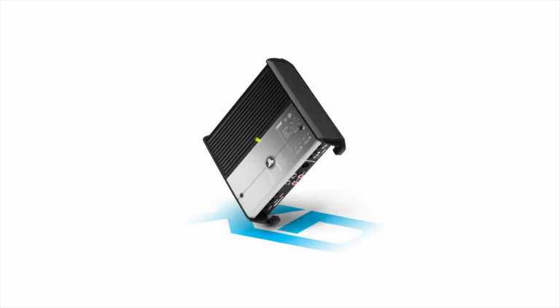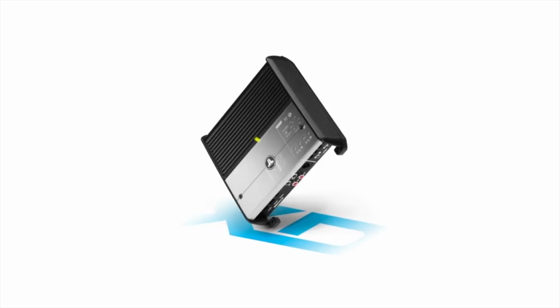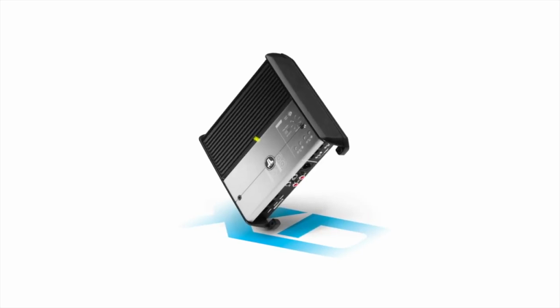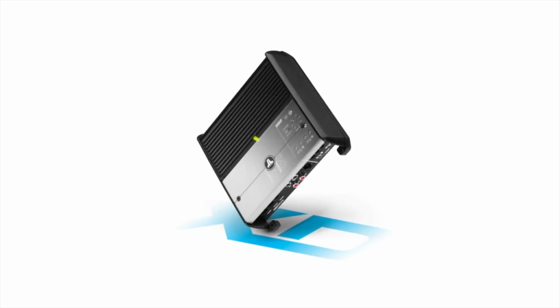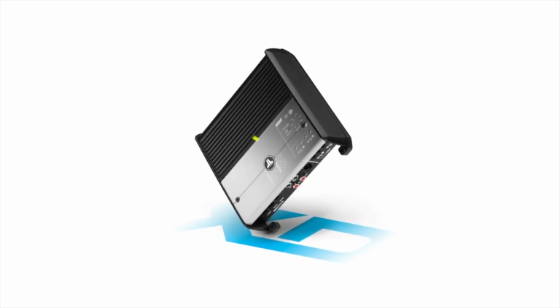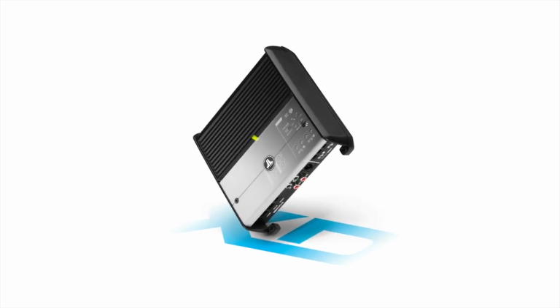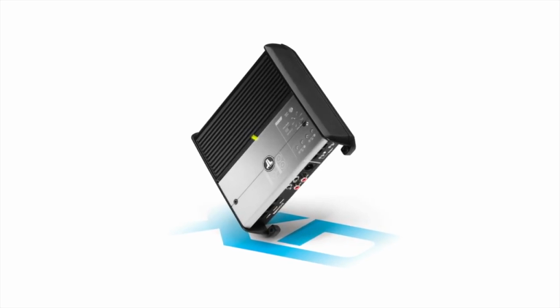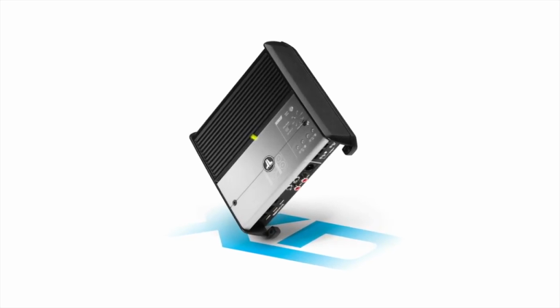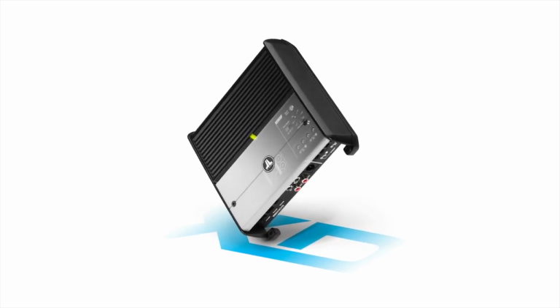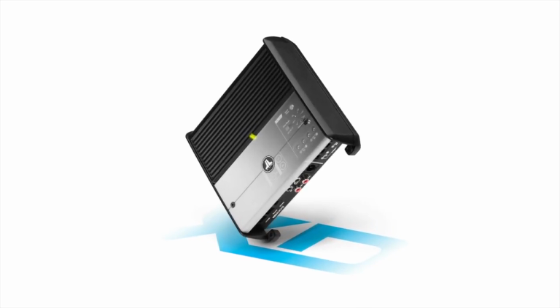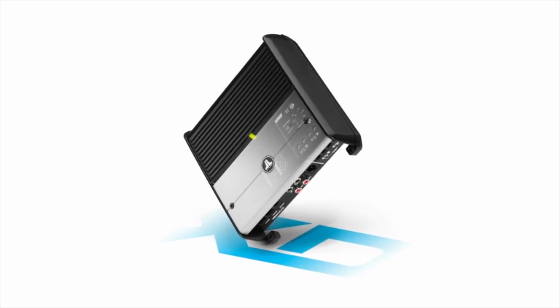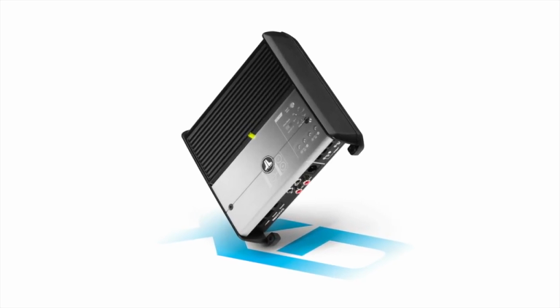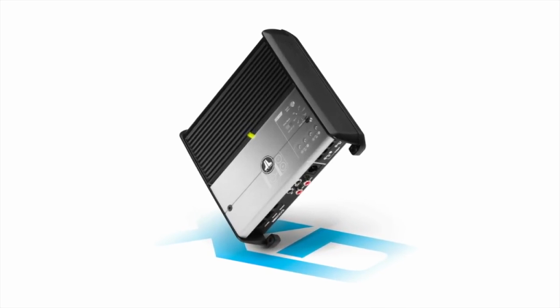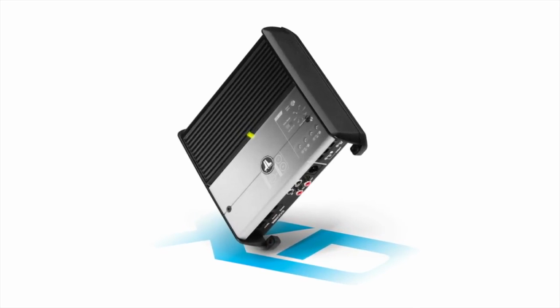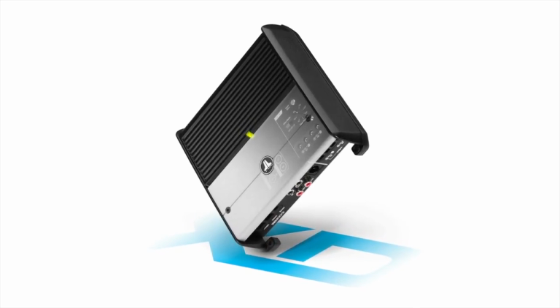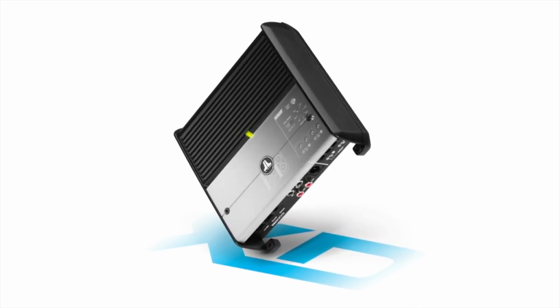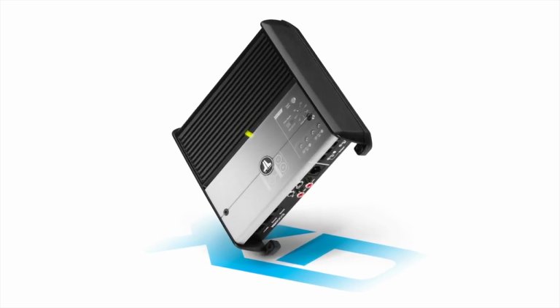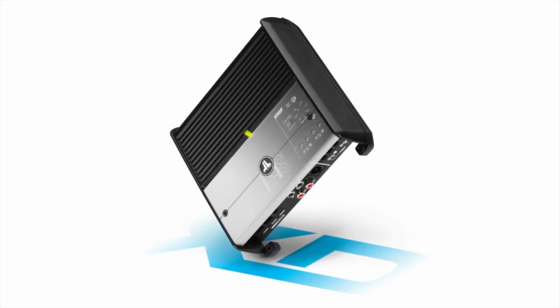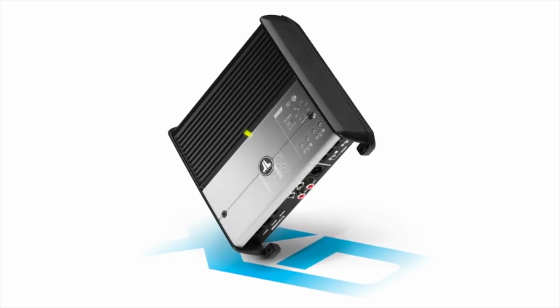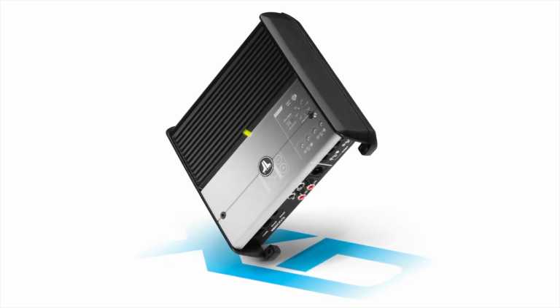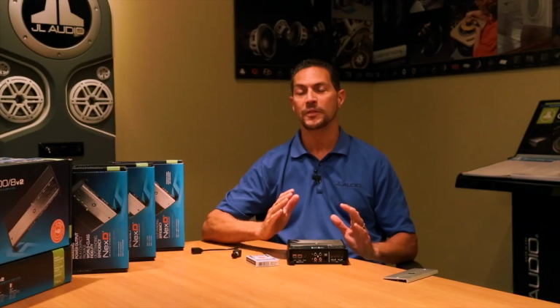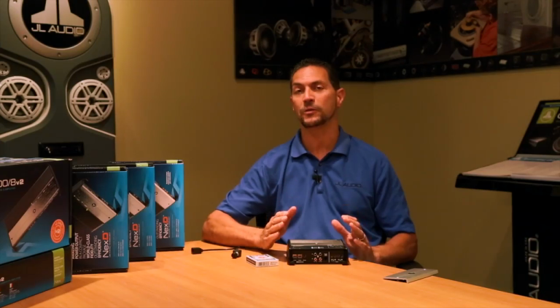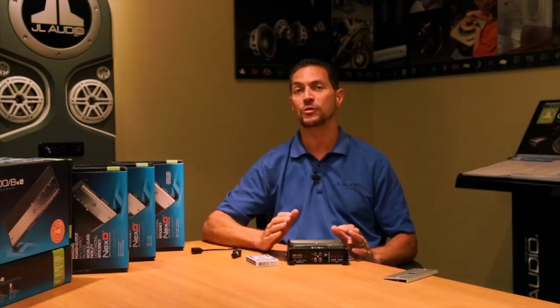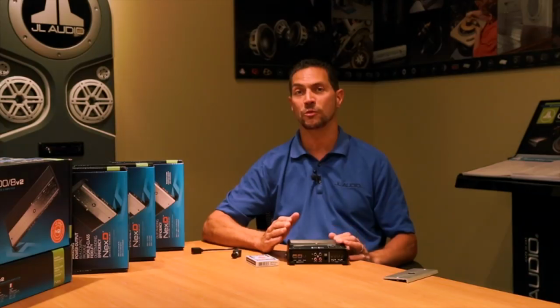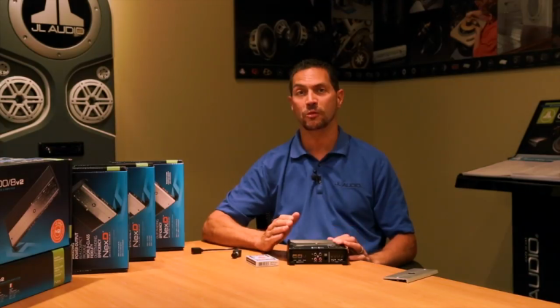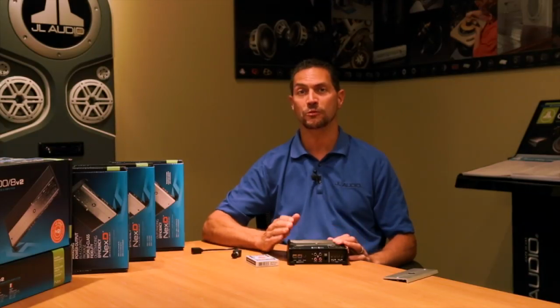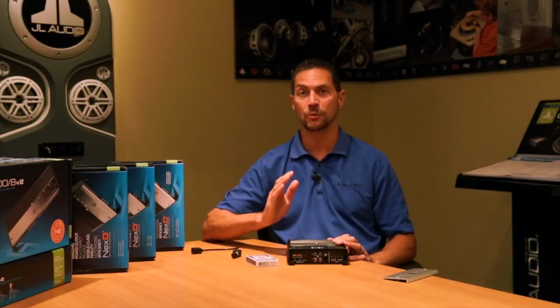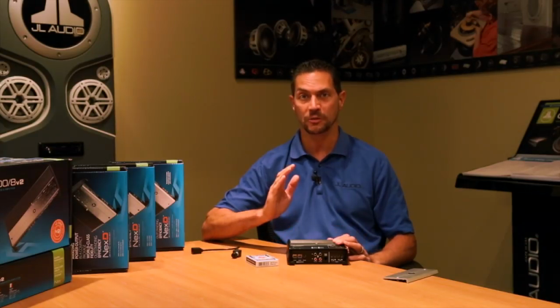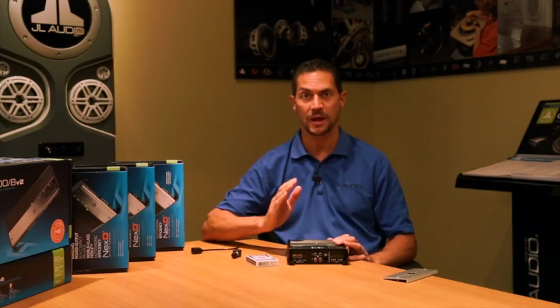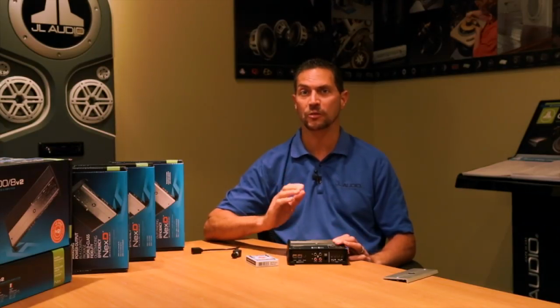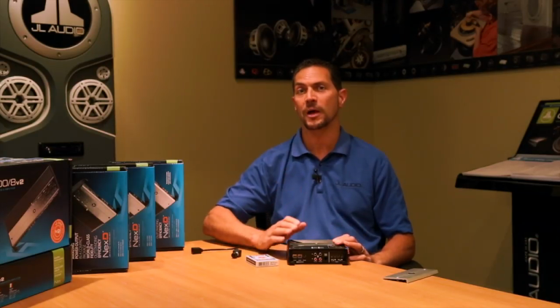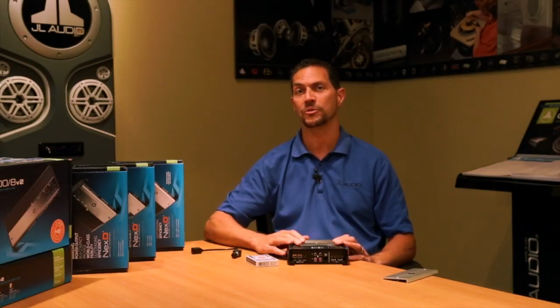So if you're looking to add a good pair of front speakers, or some rear speakers, or maybe a nice subwoofer, the XD200-2 is an excellent option.